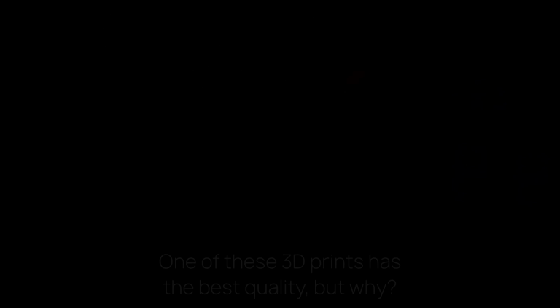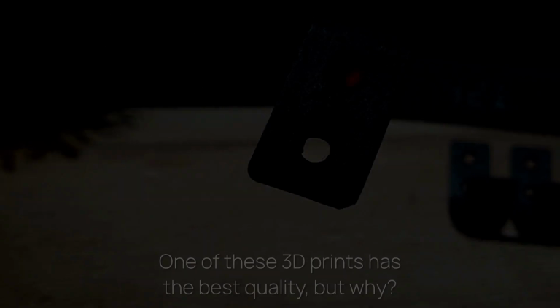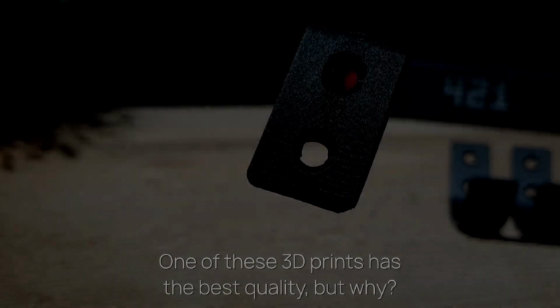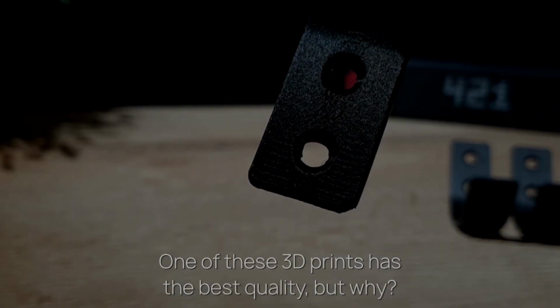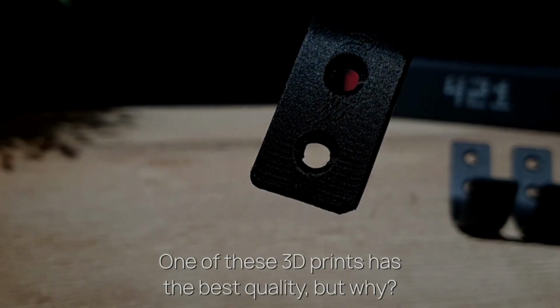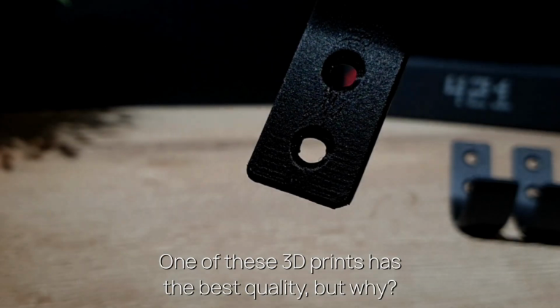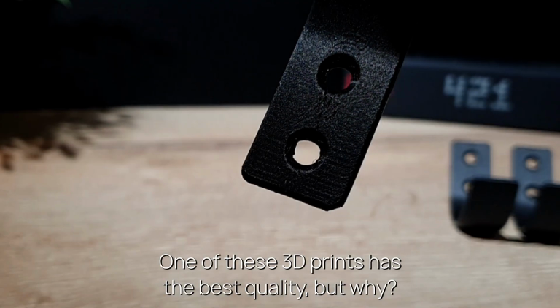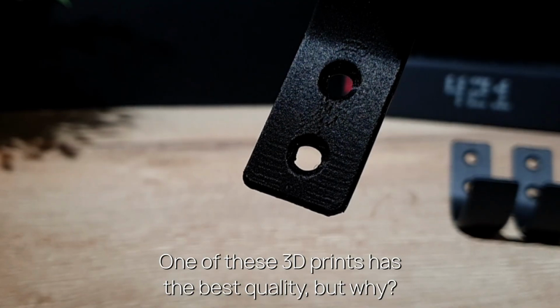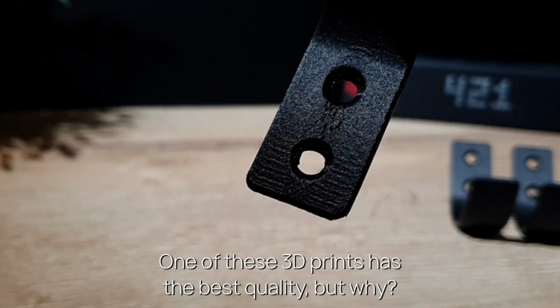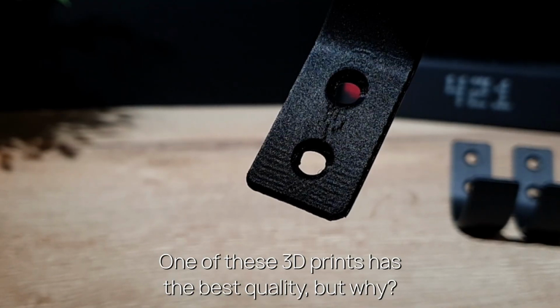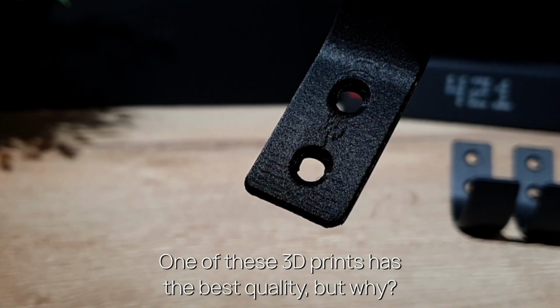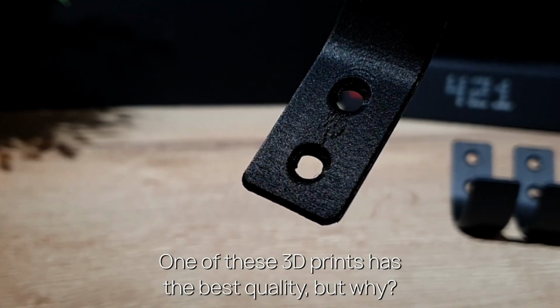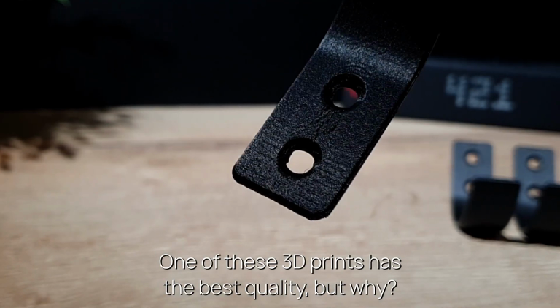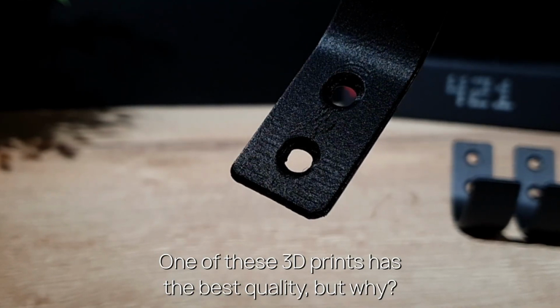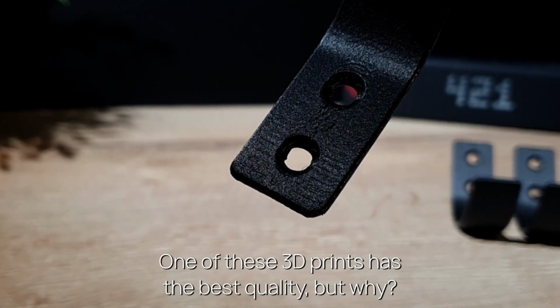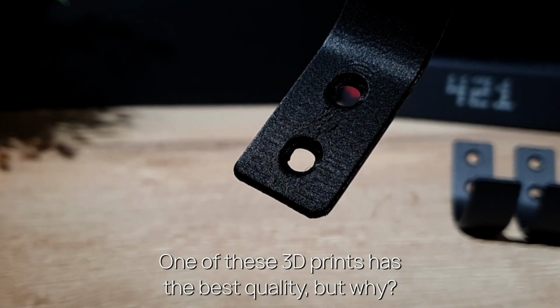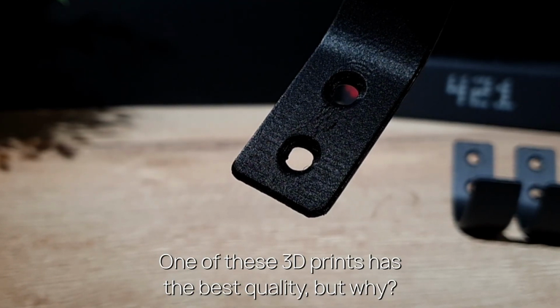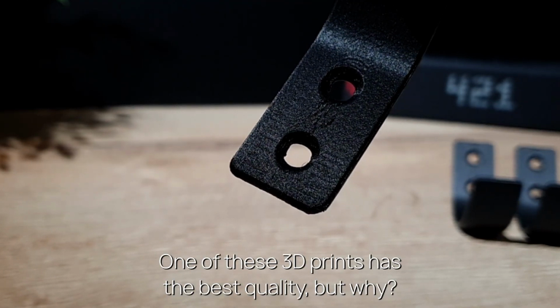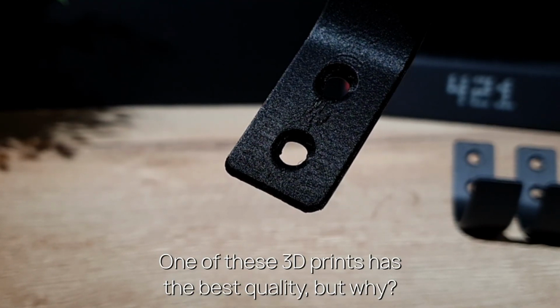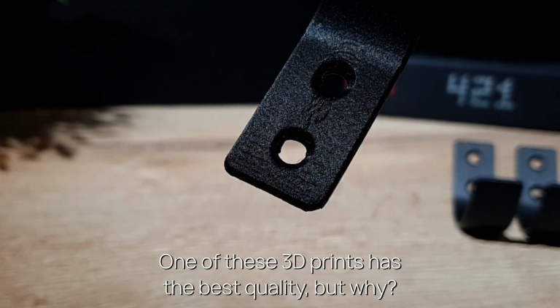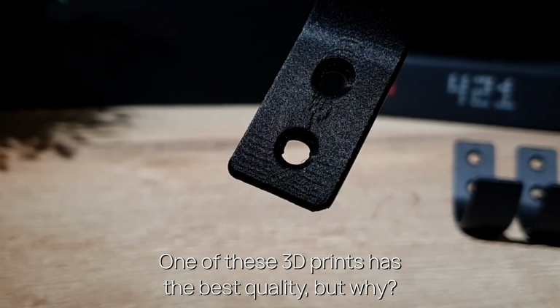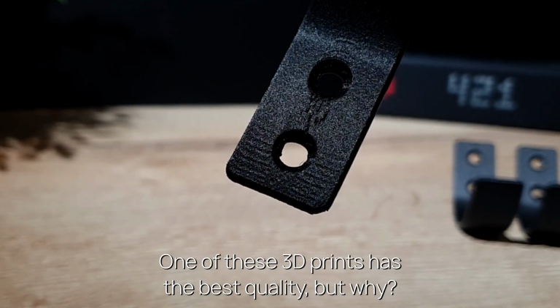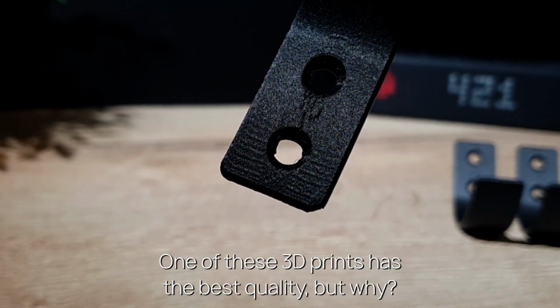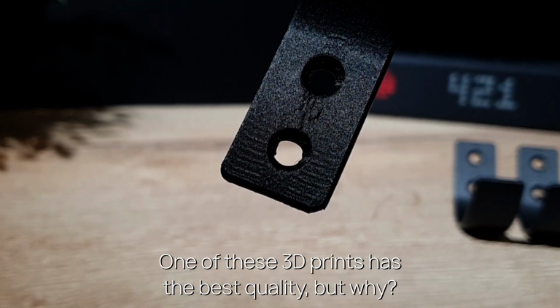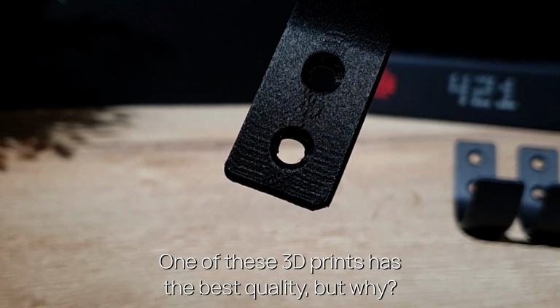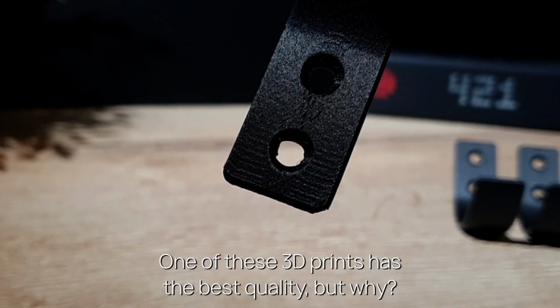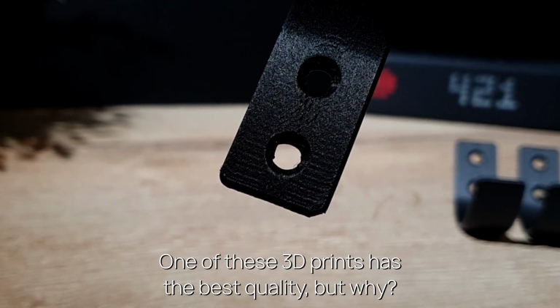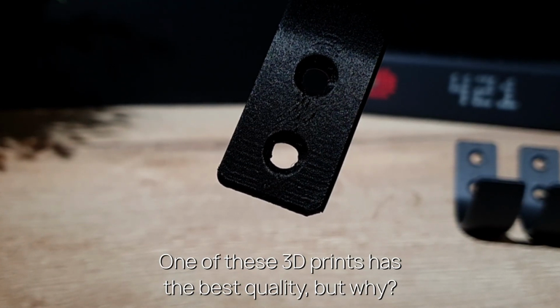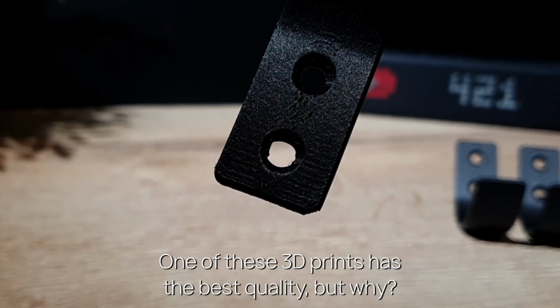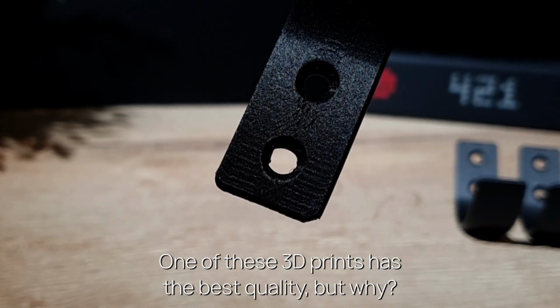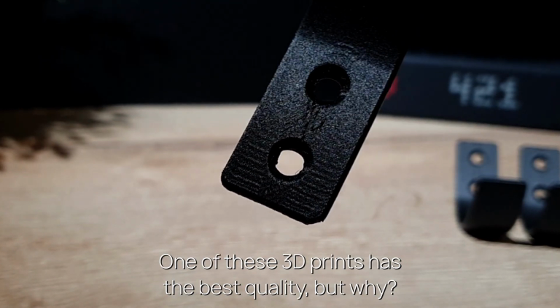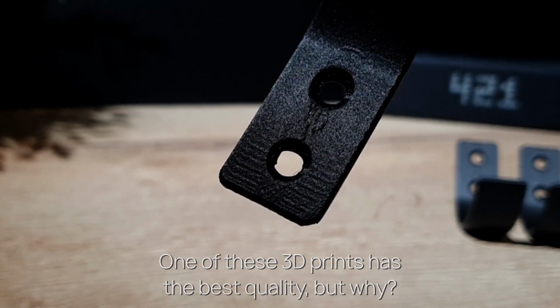One of these 3D prints has the best quality, but which one and why? Let's find out.